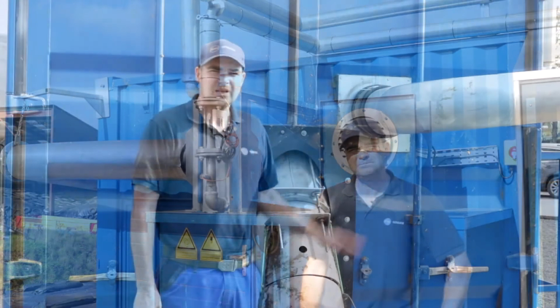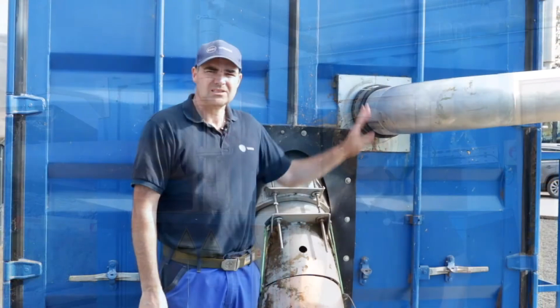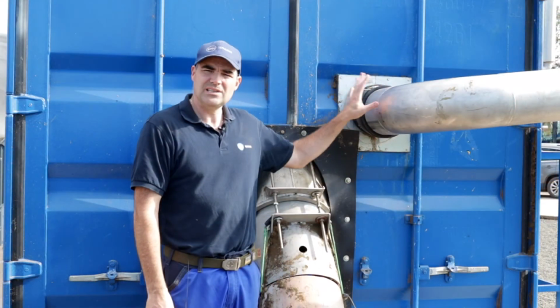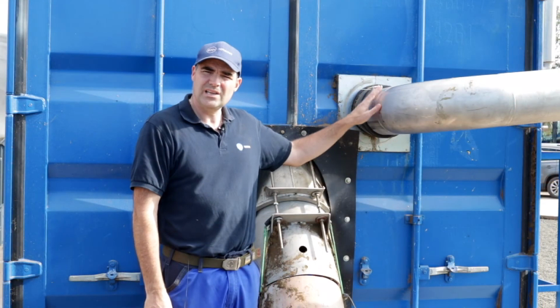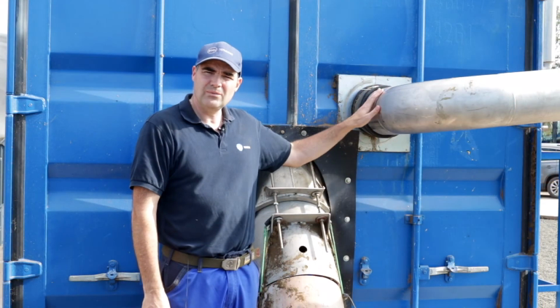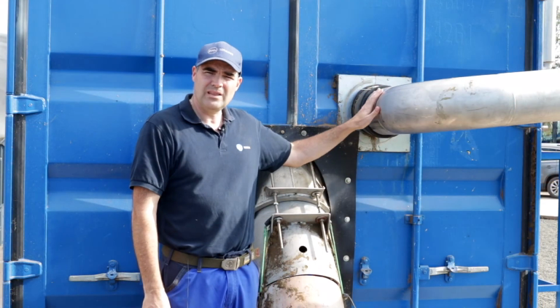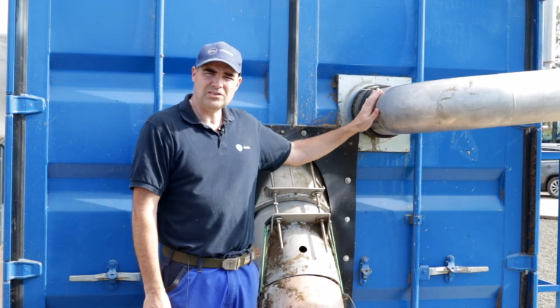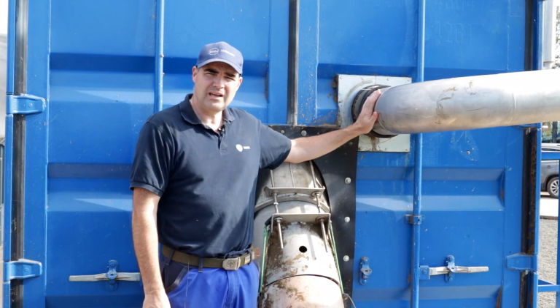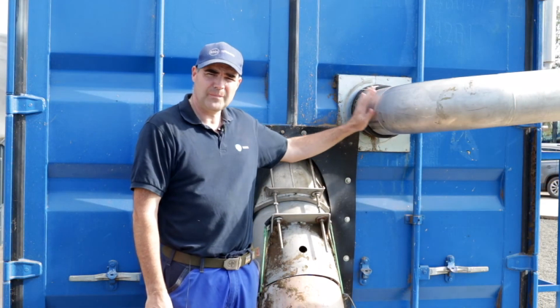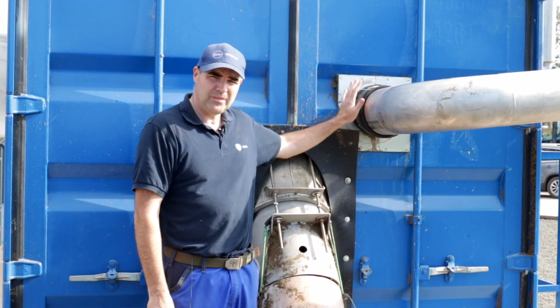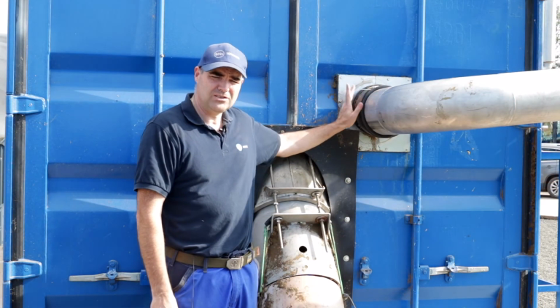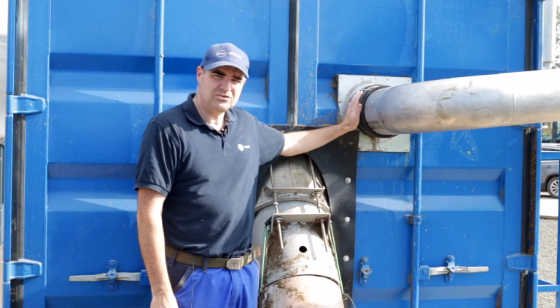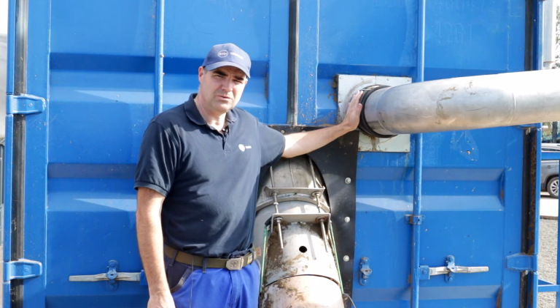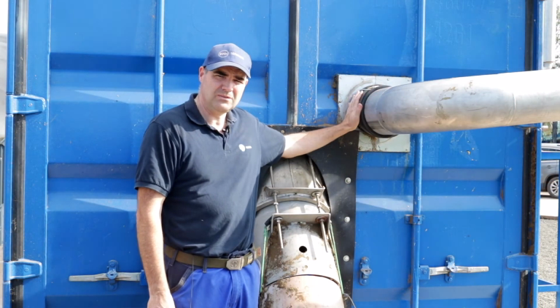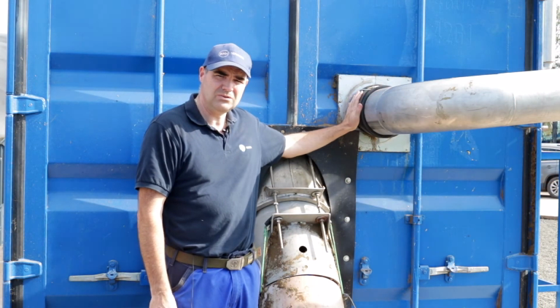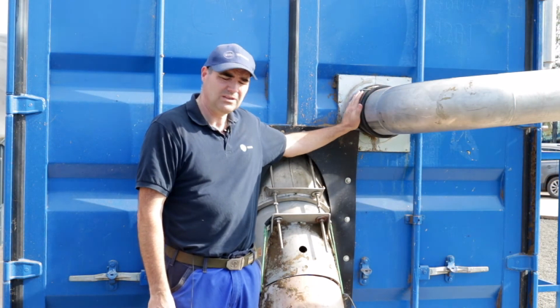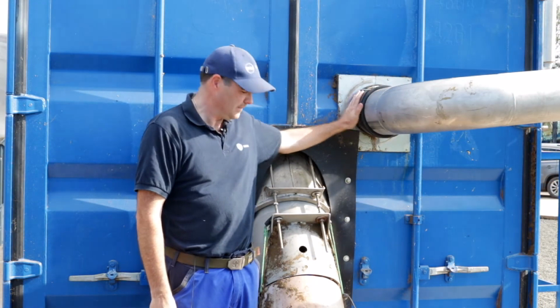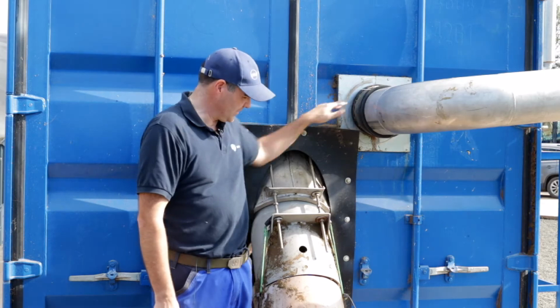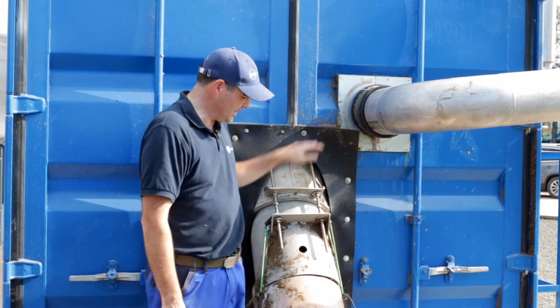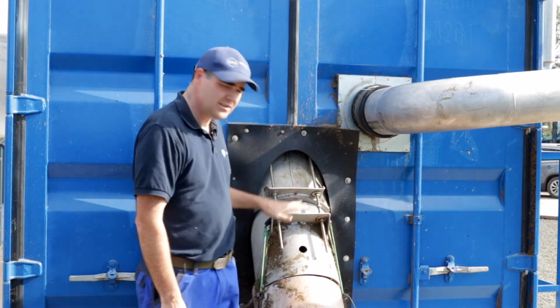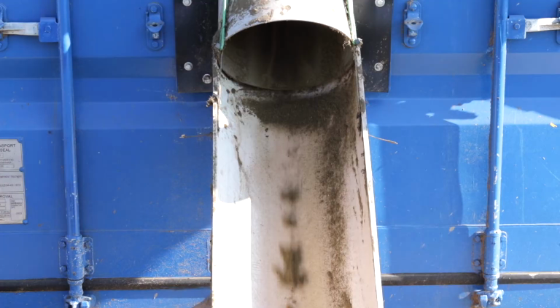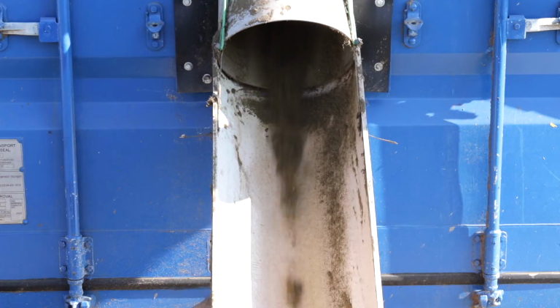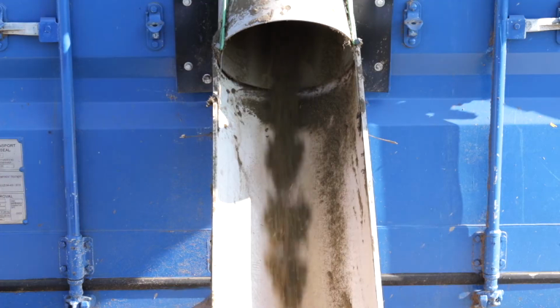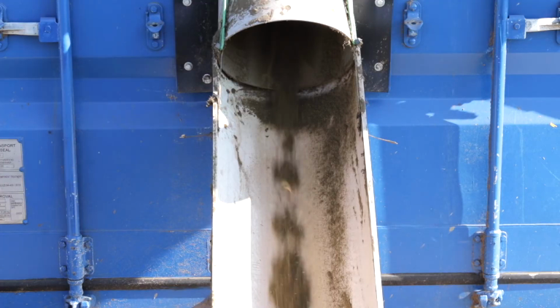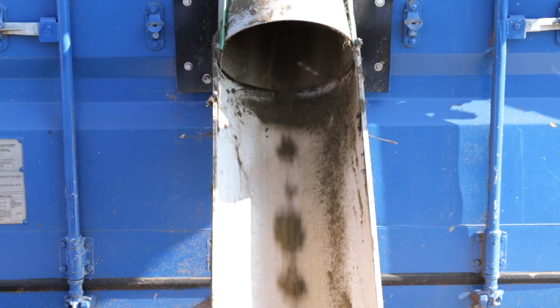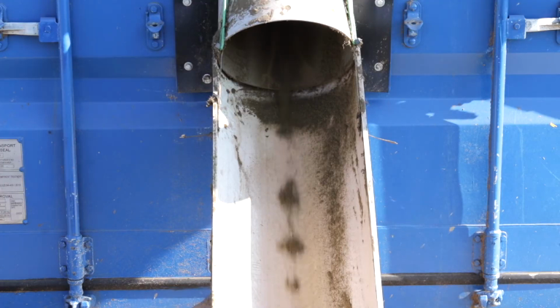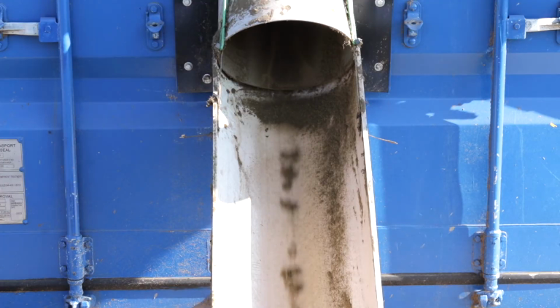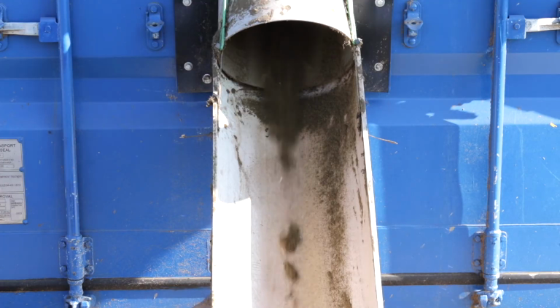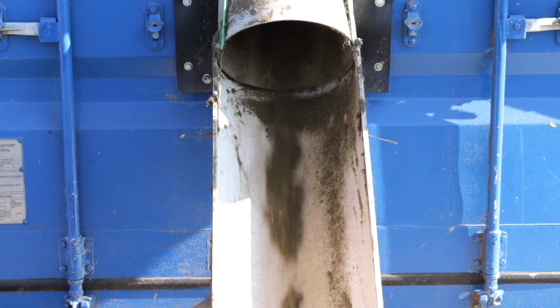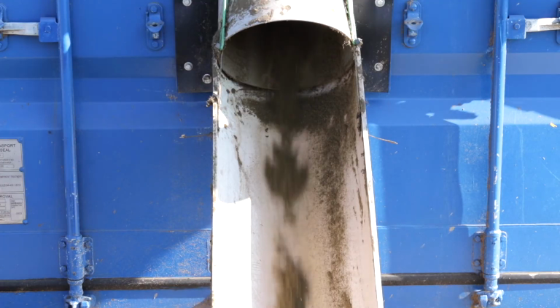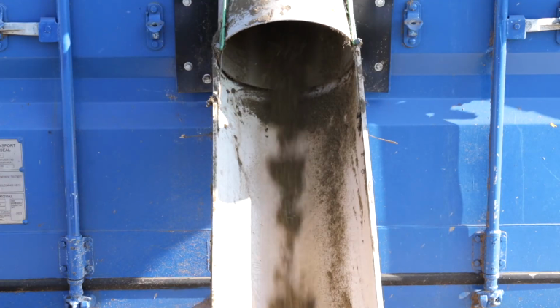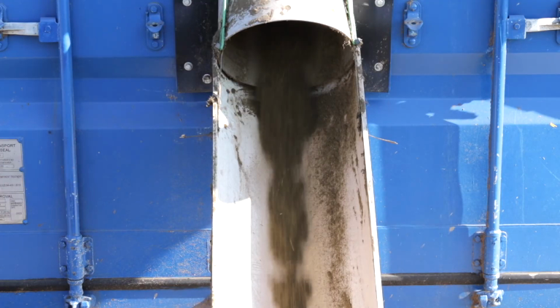This is where the hot air enters the drum at the front, and this is where the bedding material exits the drum.